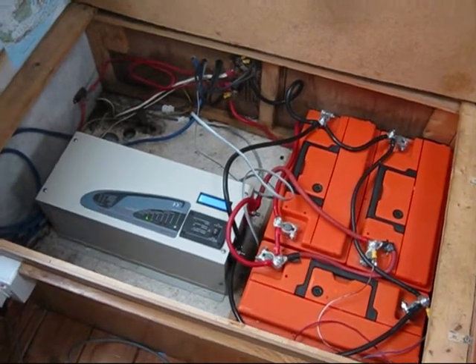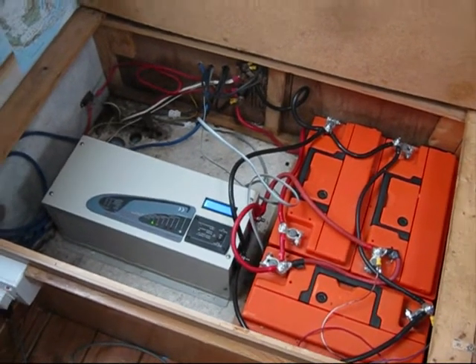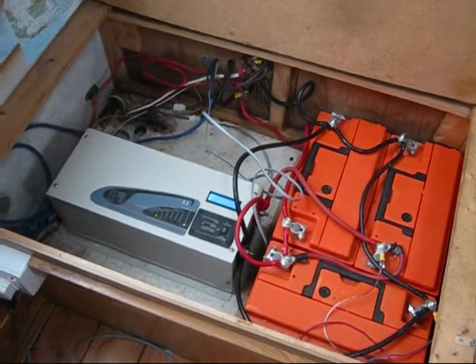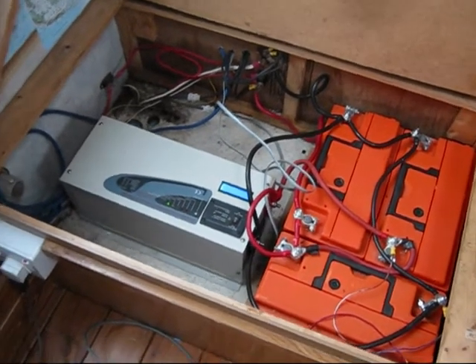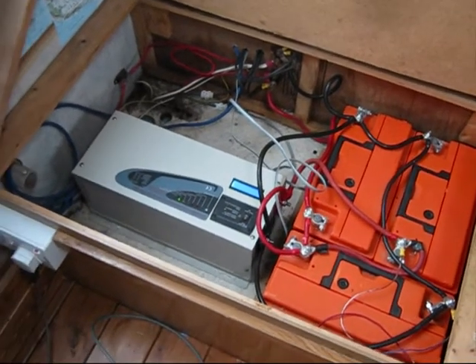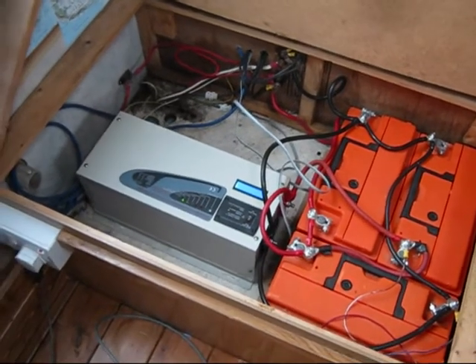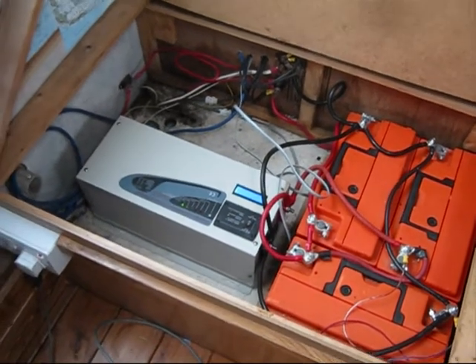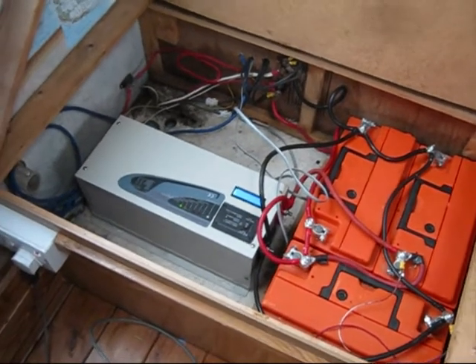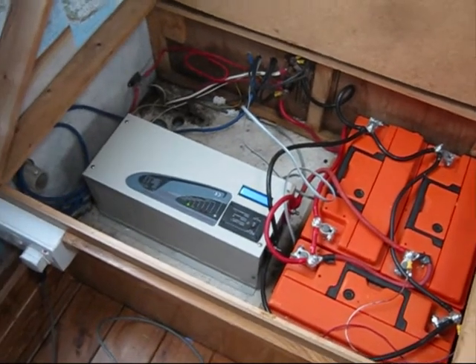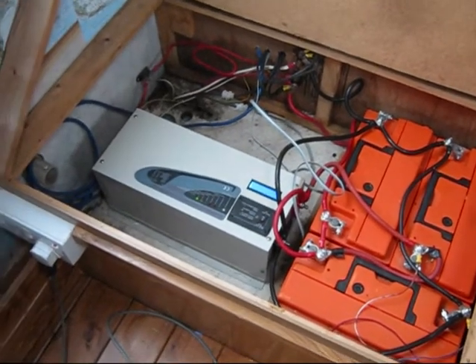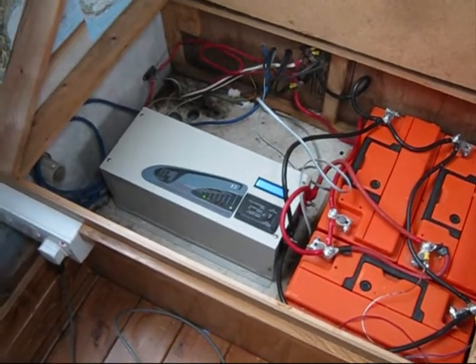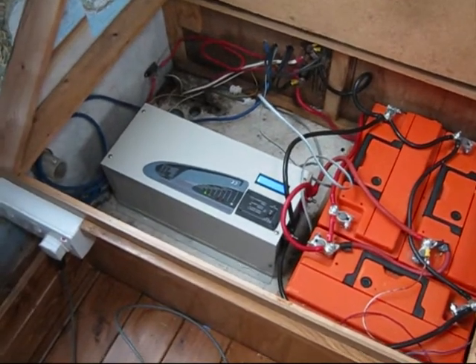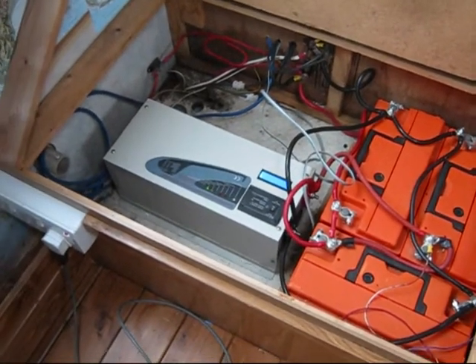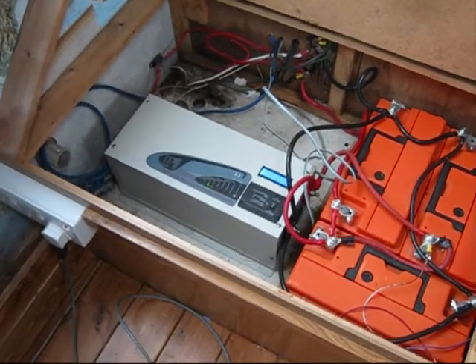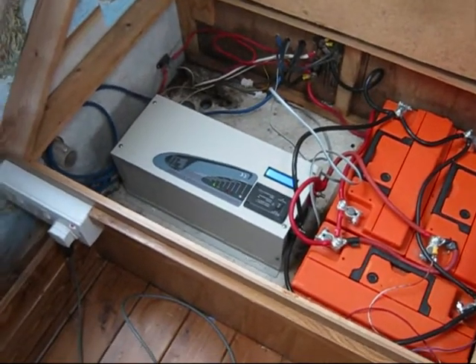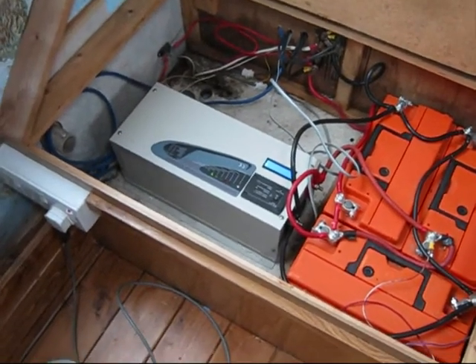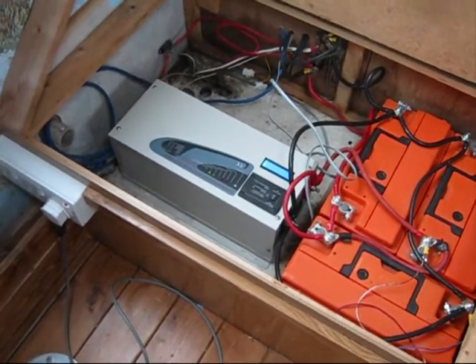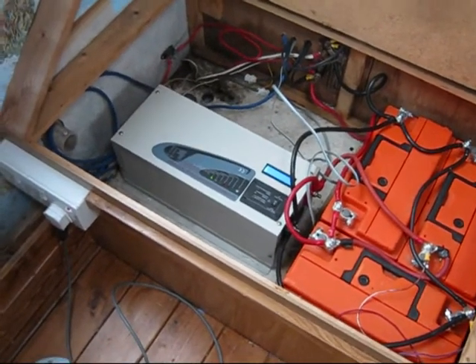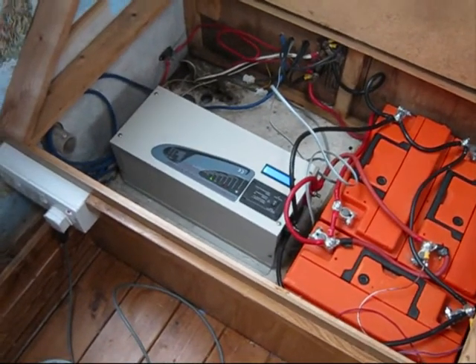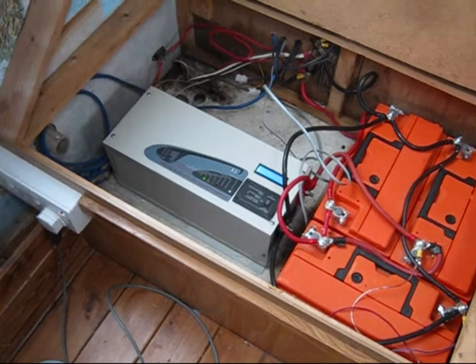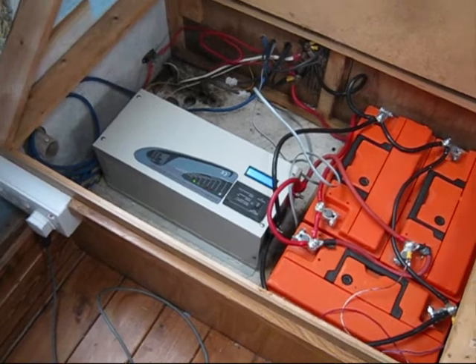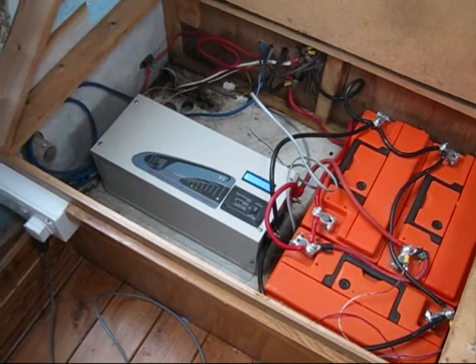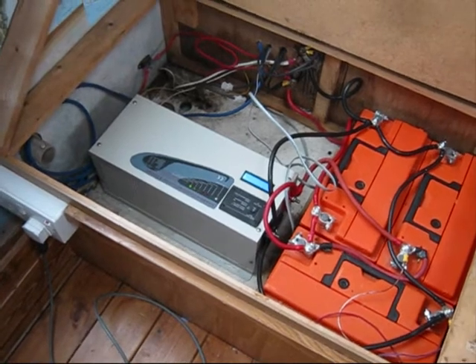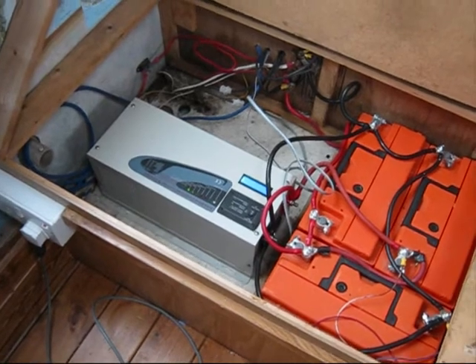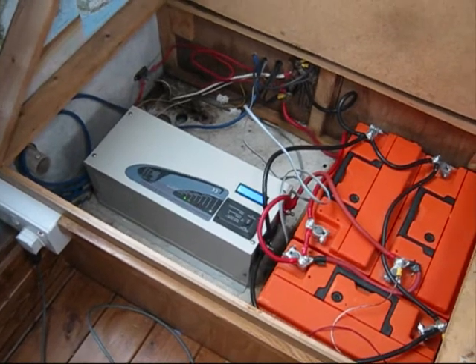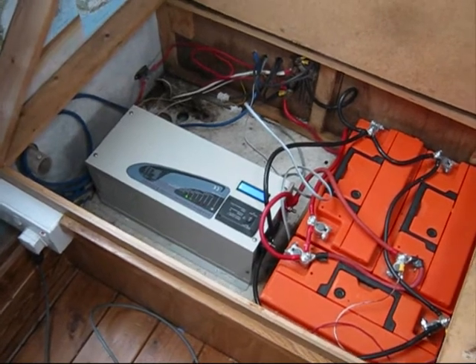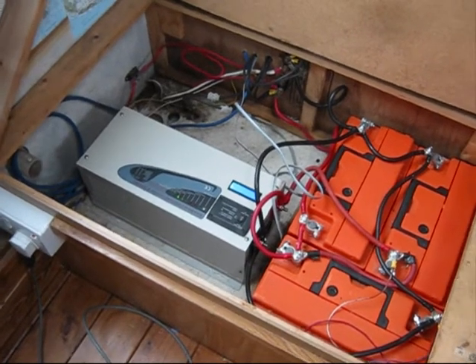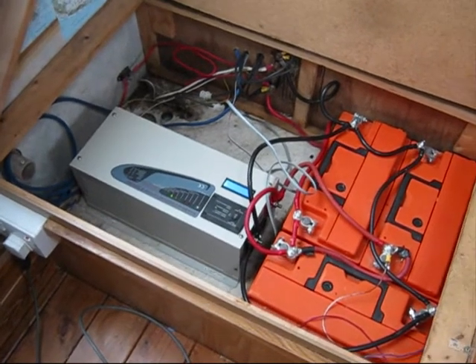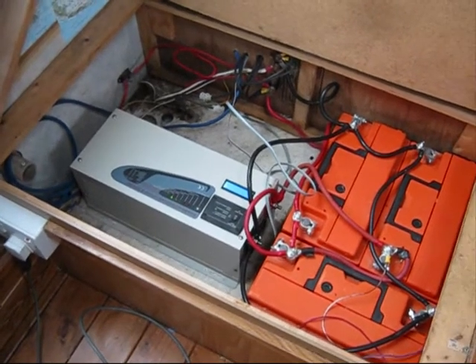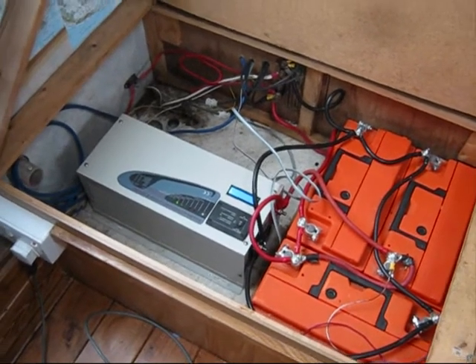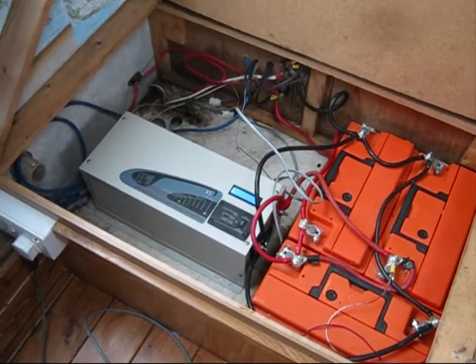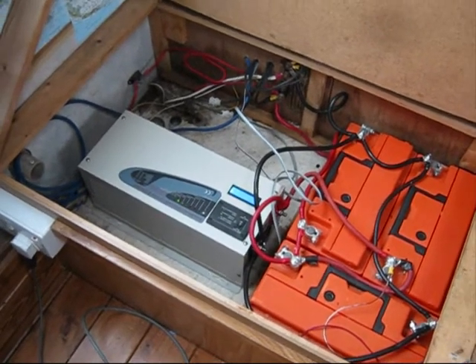I'm just going to tidy this up now and put the table back and then go on to the next little job.